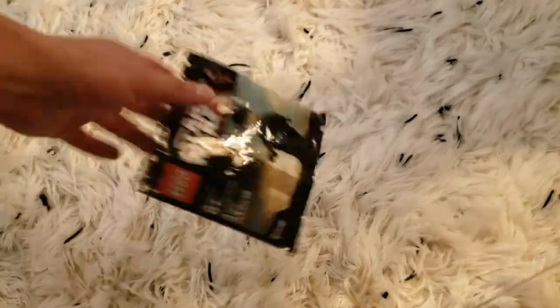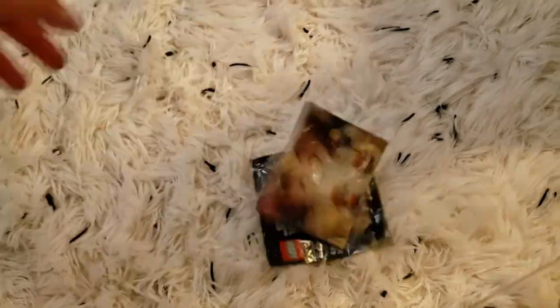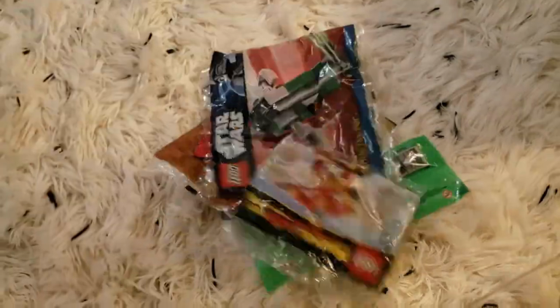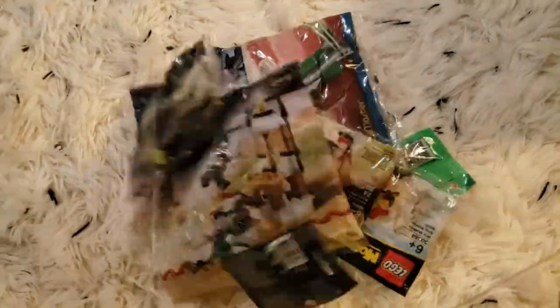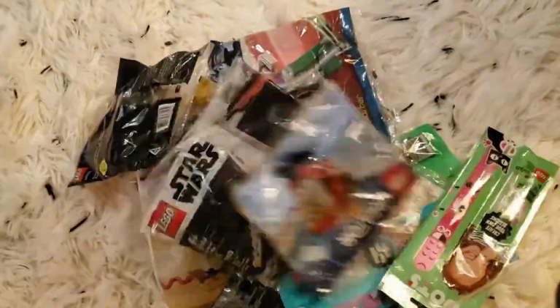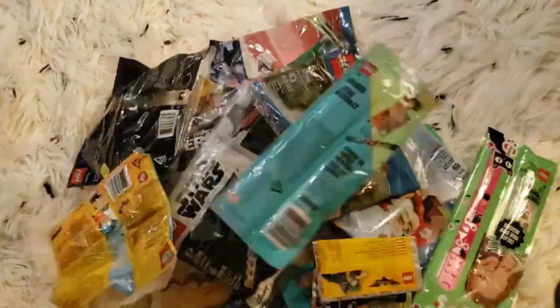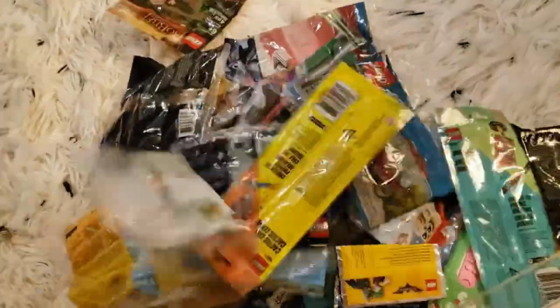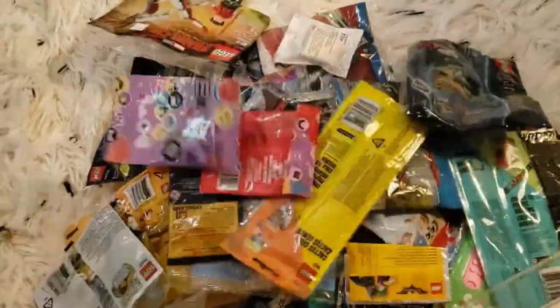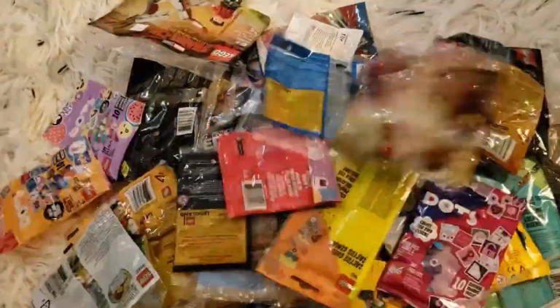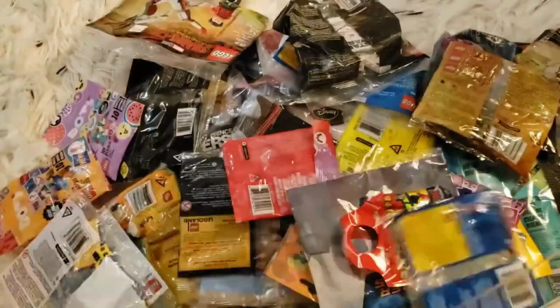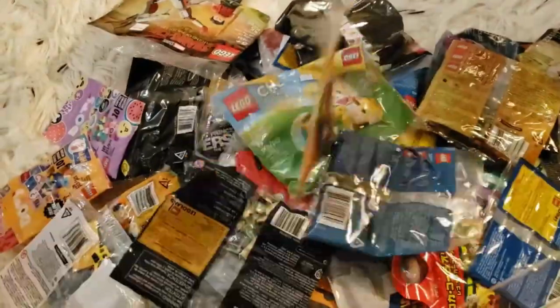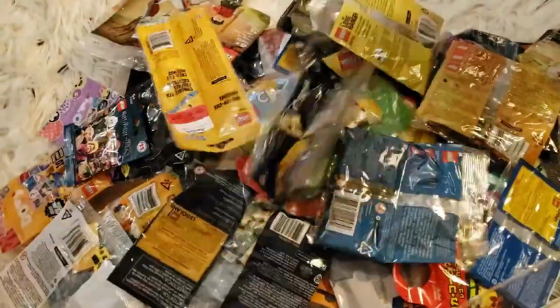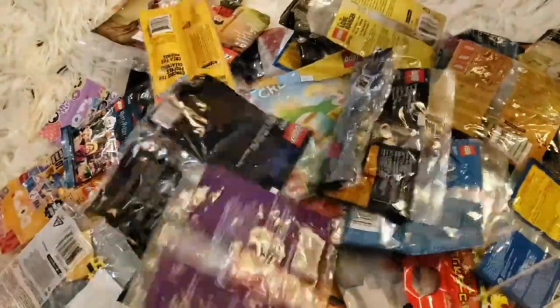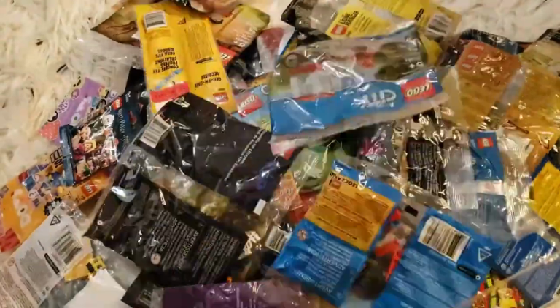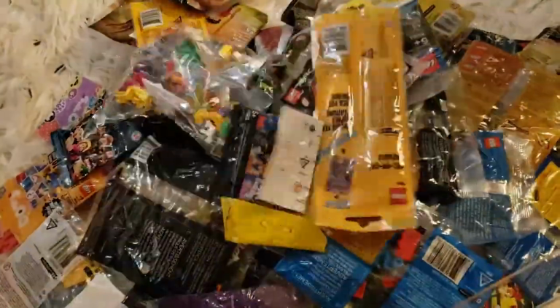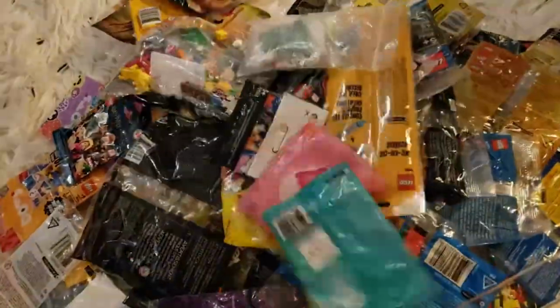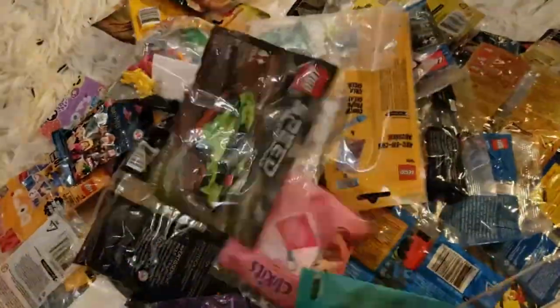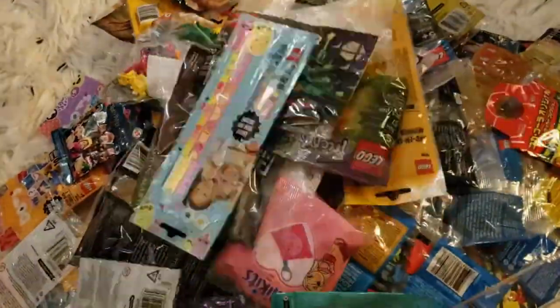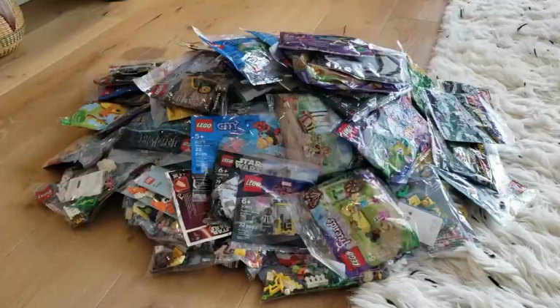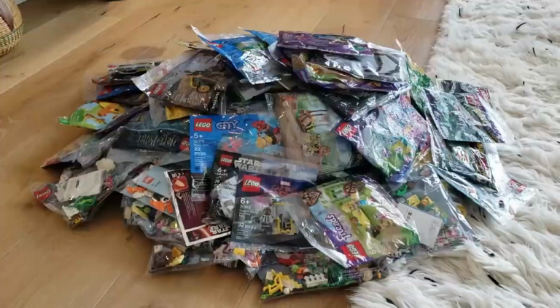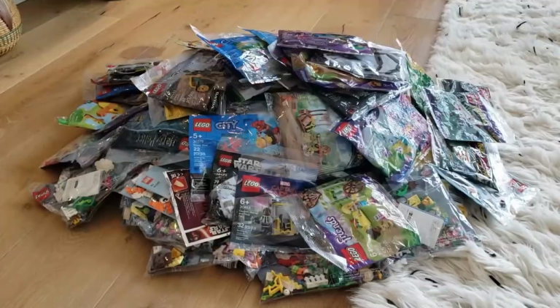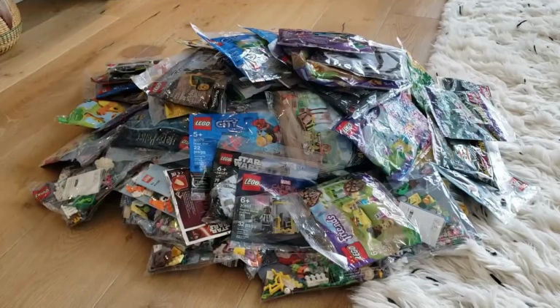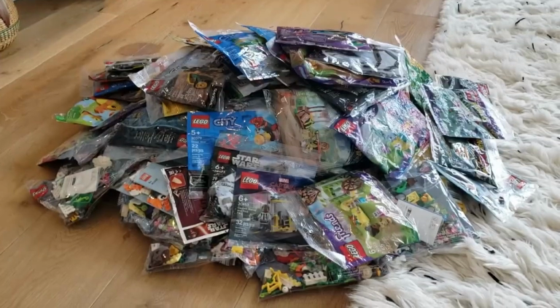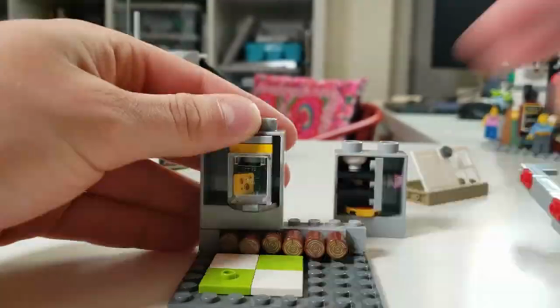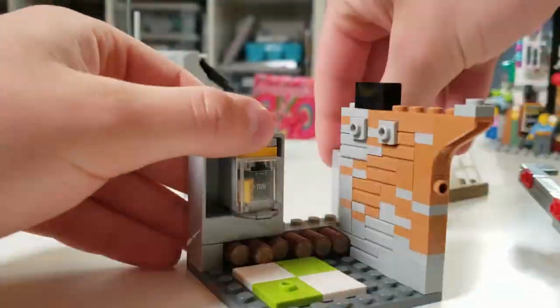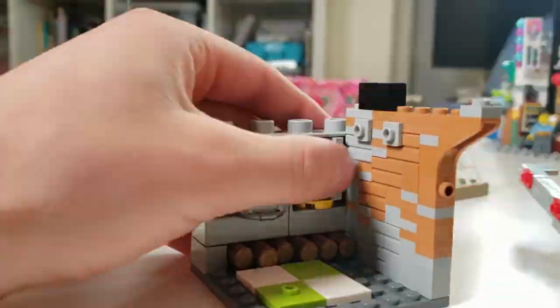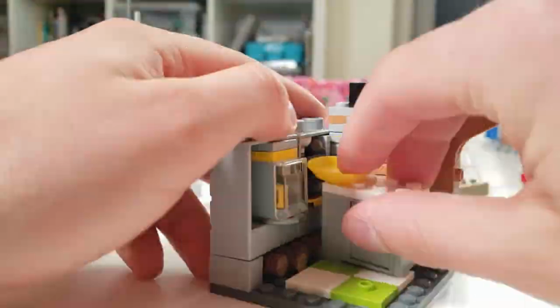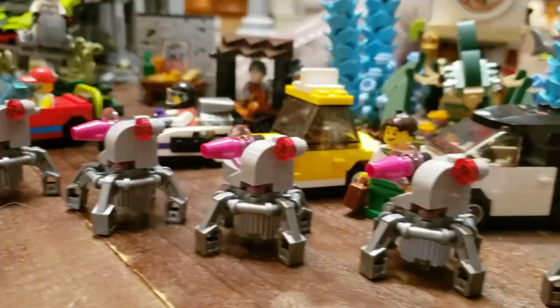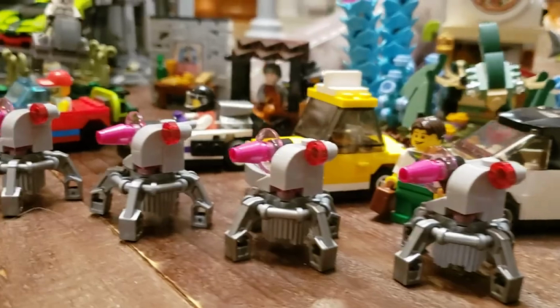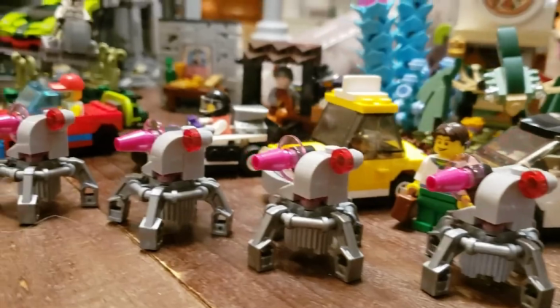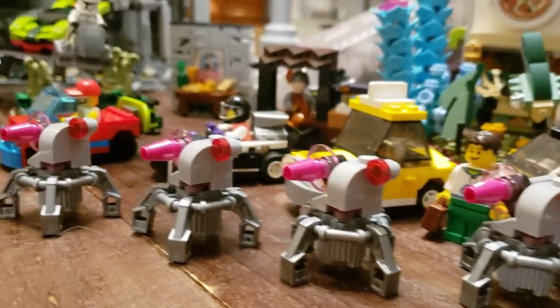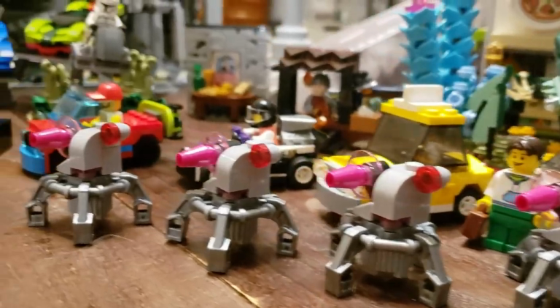That growing pile — a hoarder's wet dream — is 100 LEGO sets, and I'm gonna build them all. I'll do a few custom builds along the way.